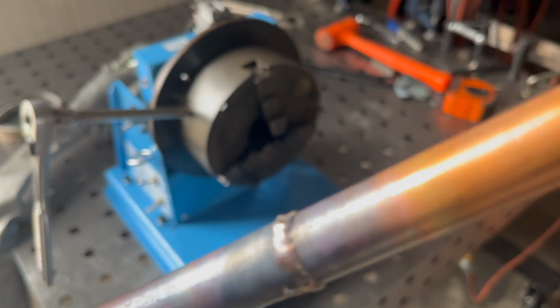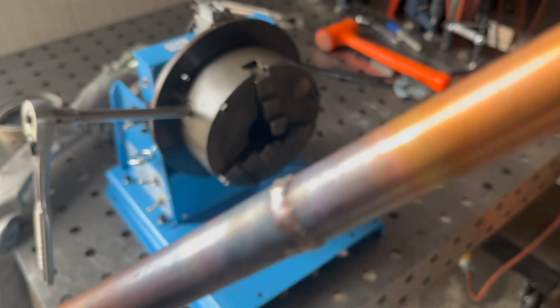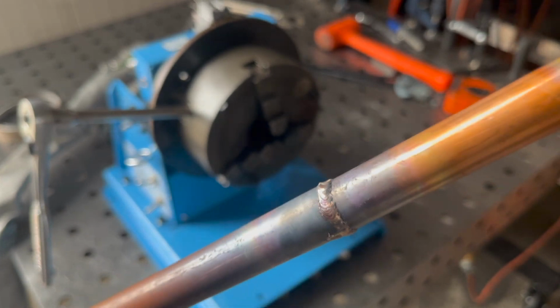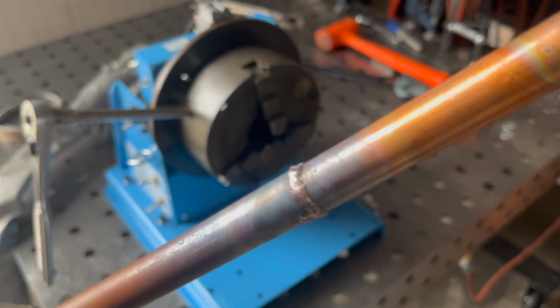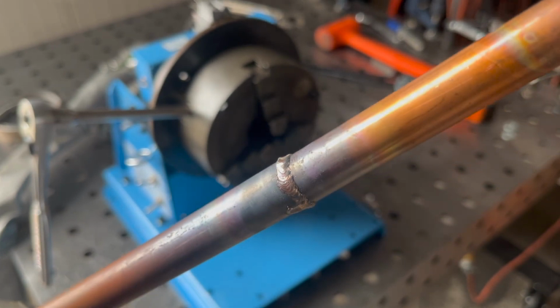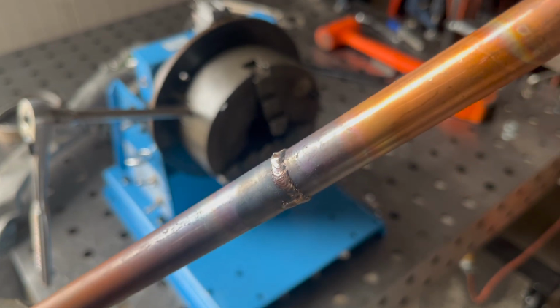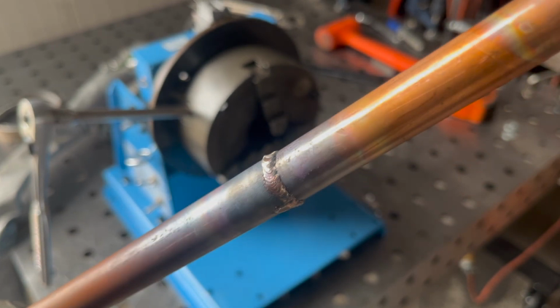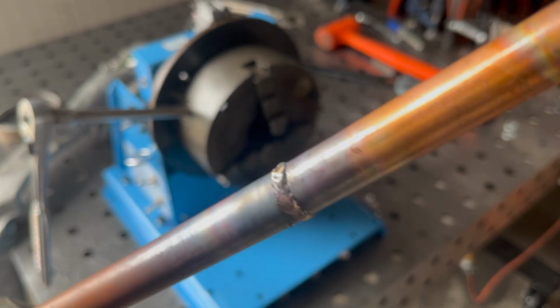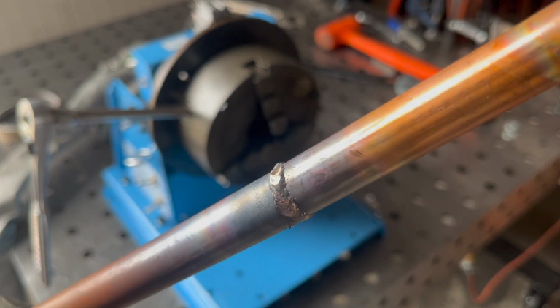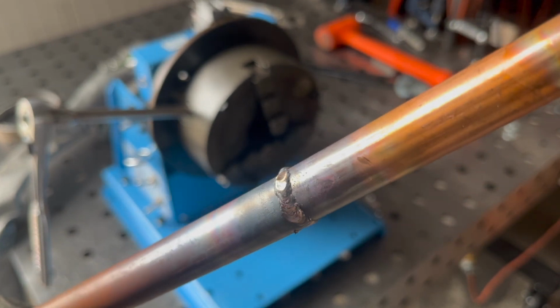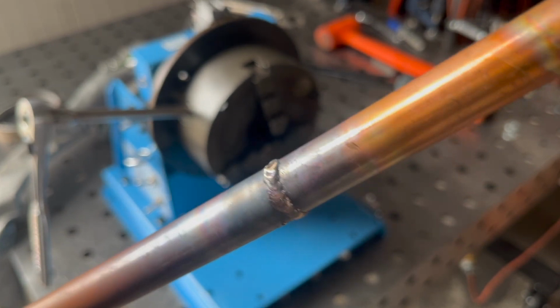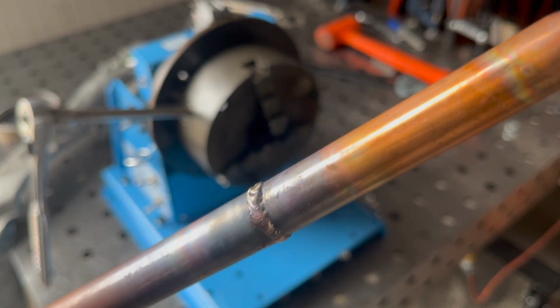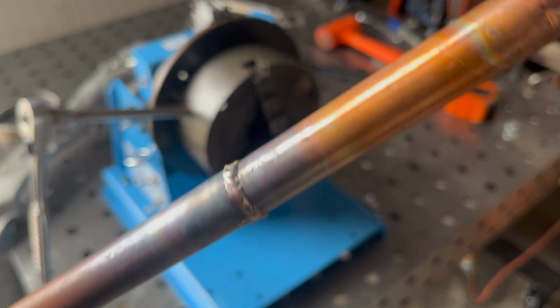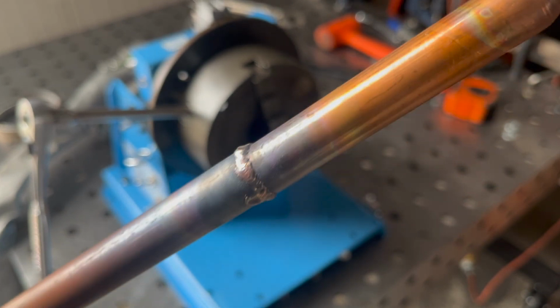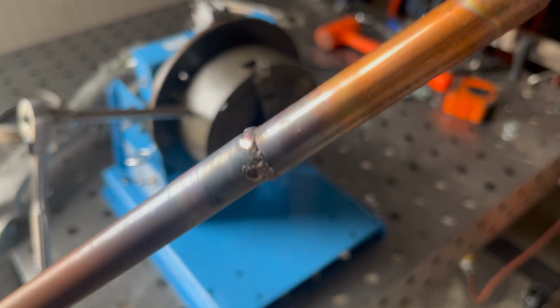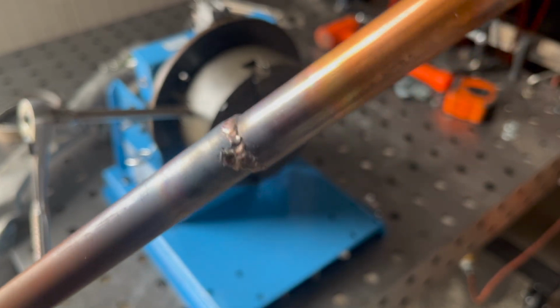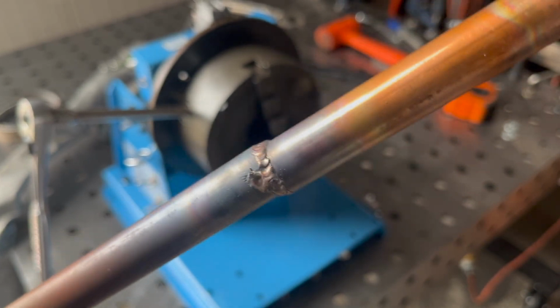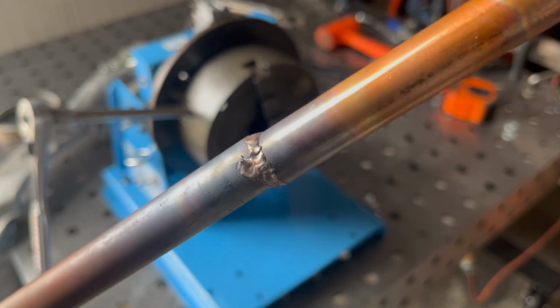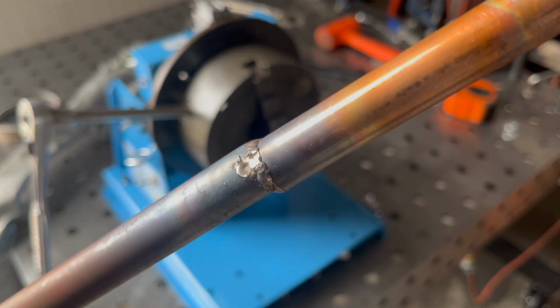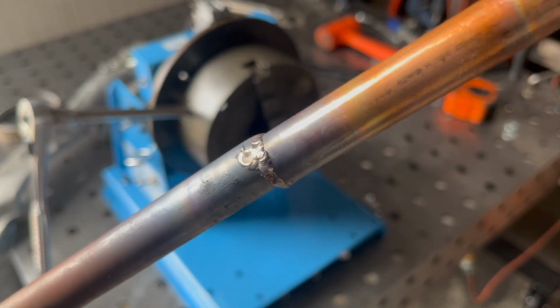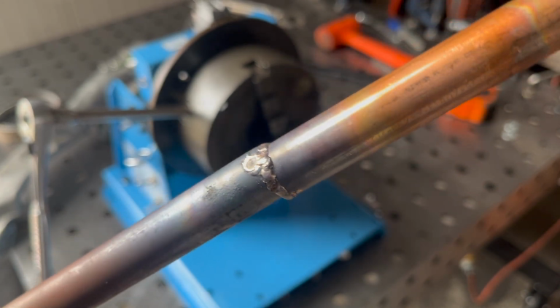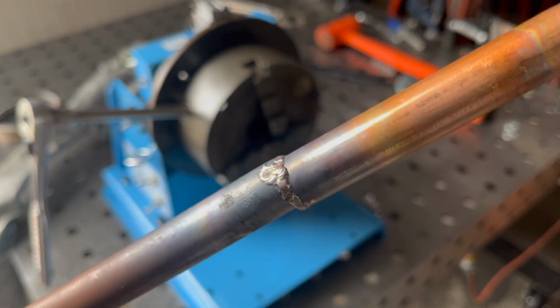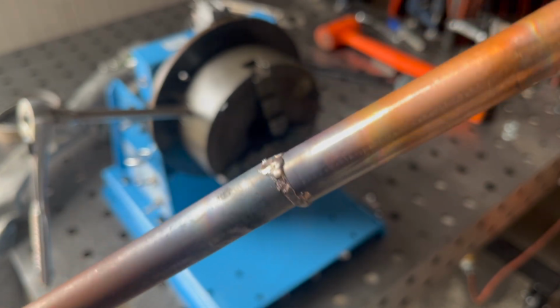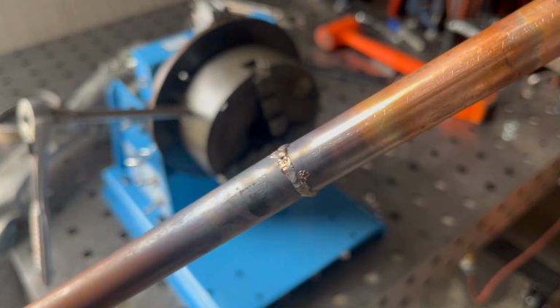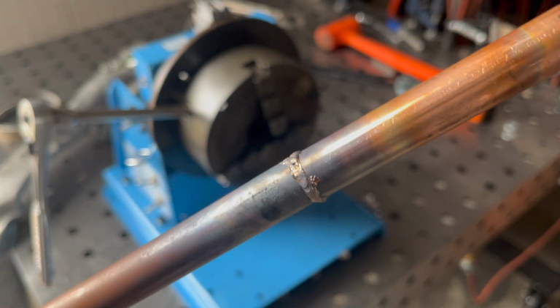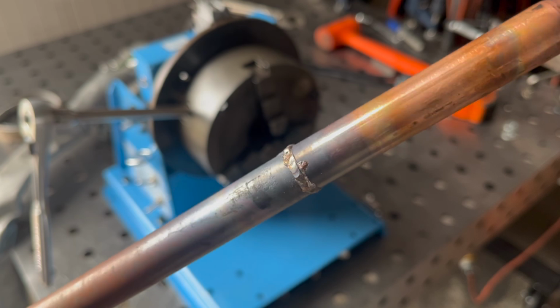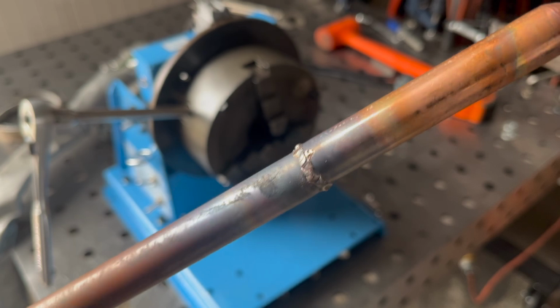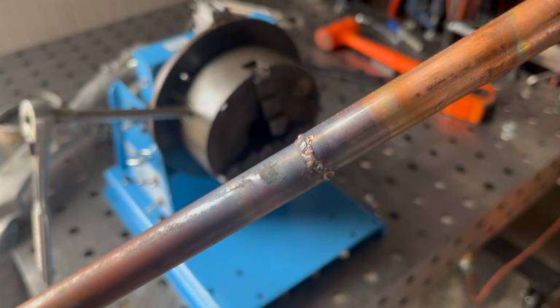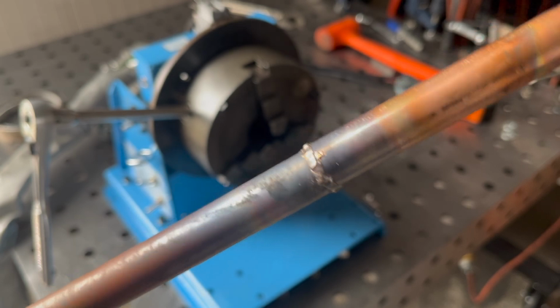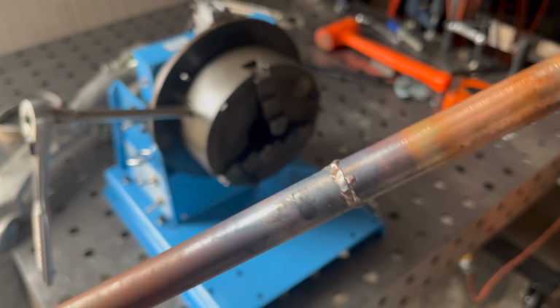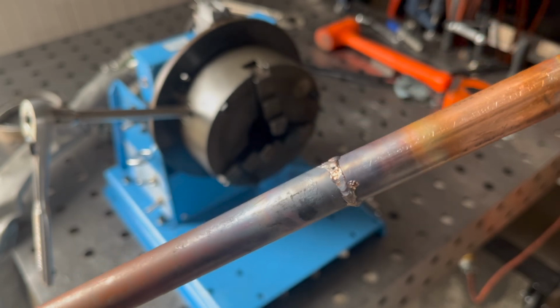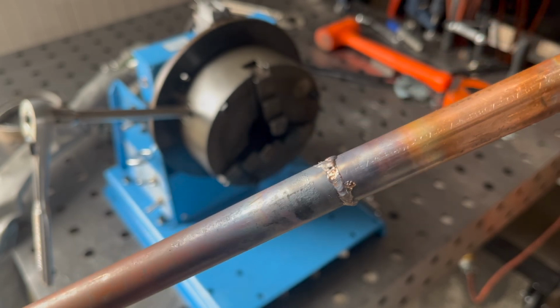It's not going to win any awards, but it is two pieces of copper pipe welded together with stainless steel wire.